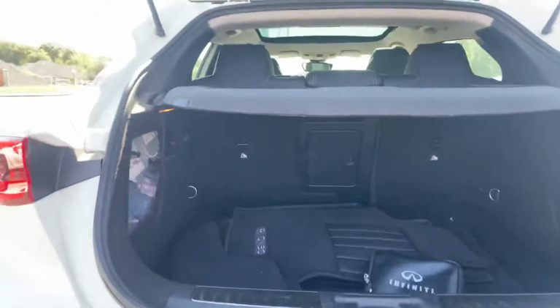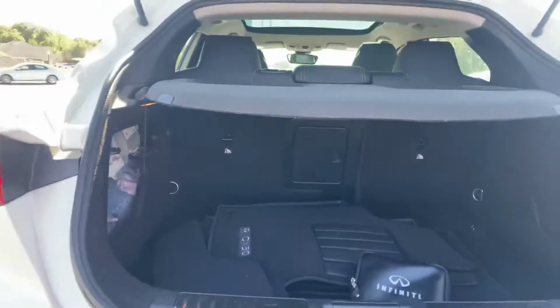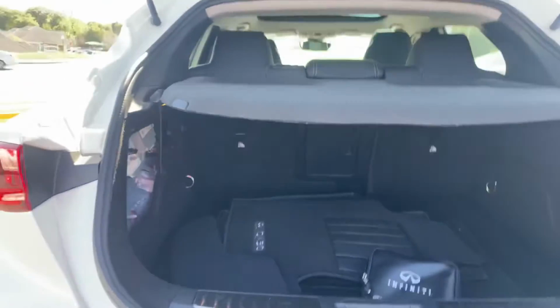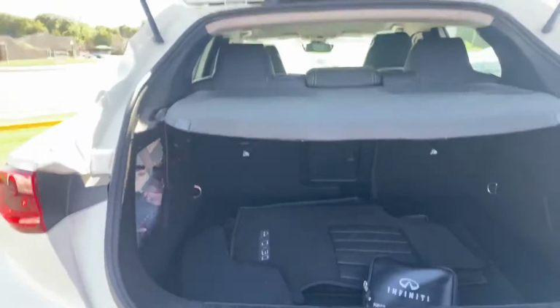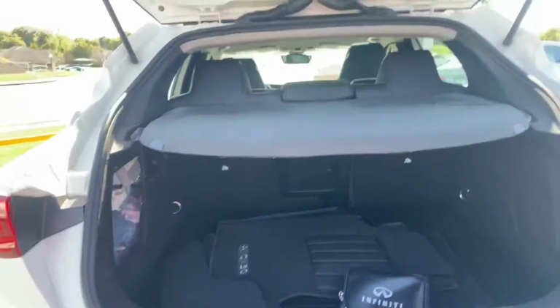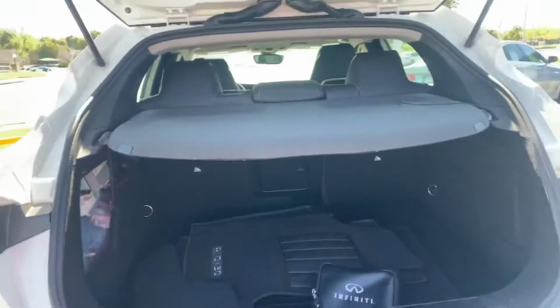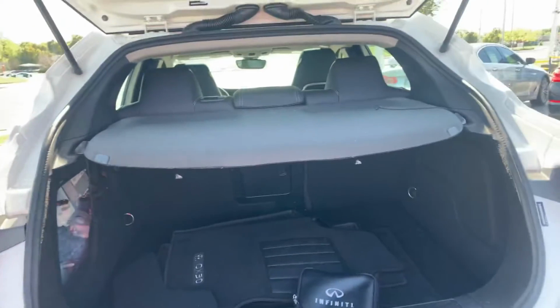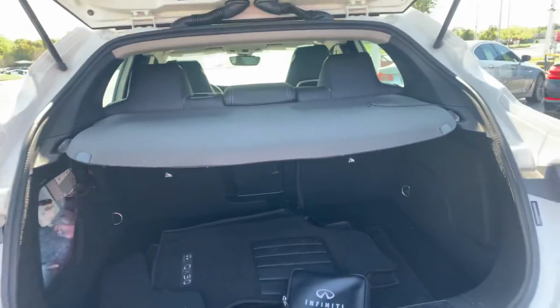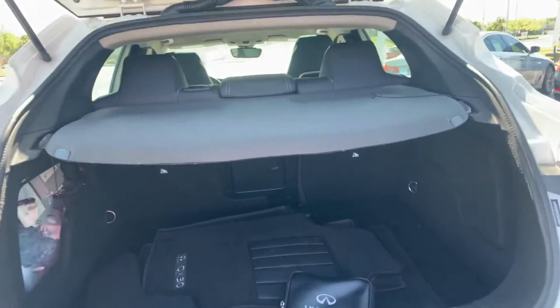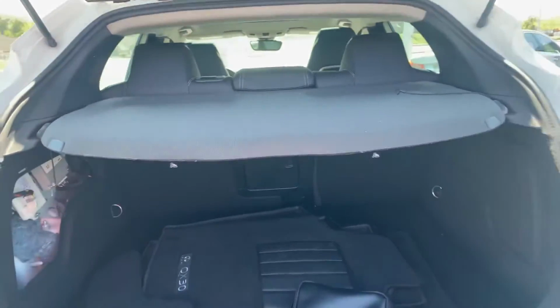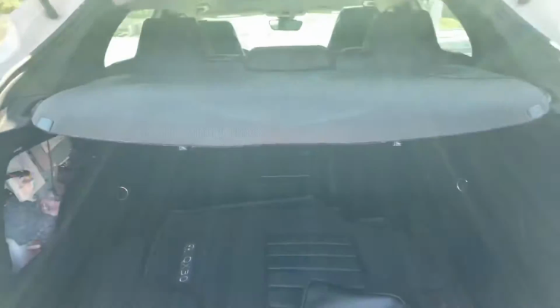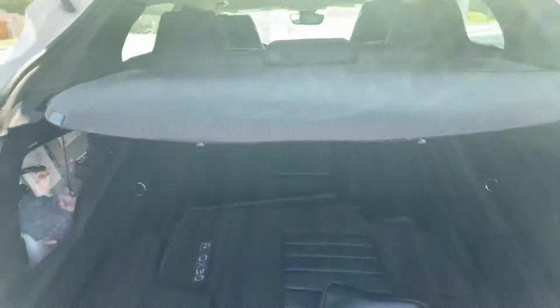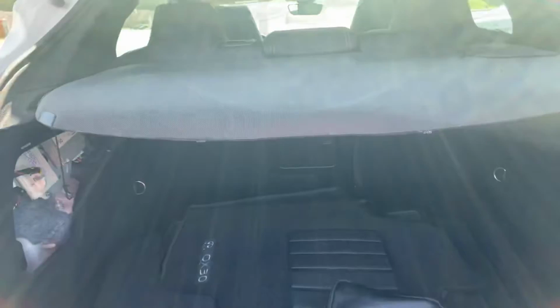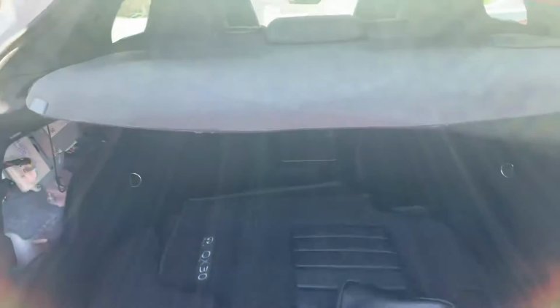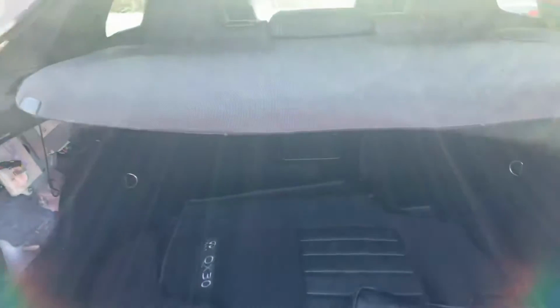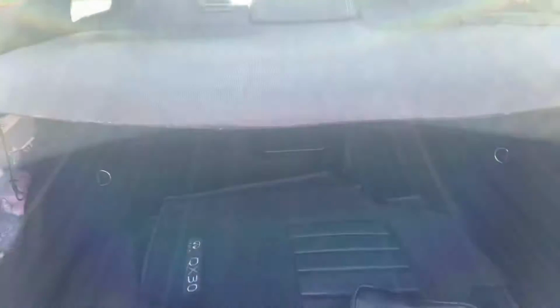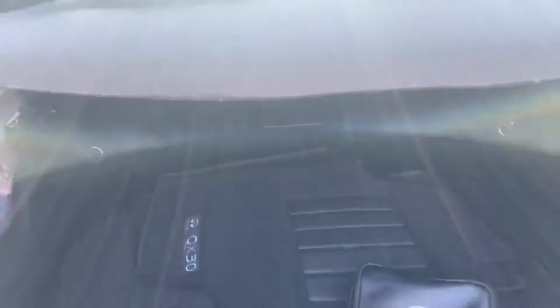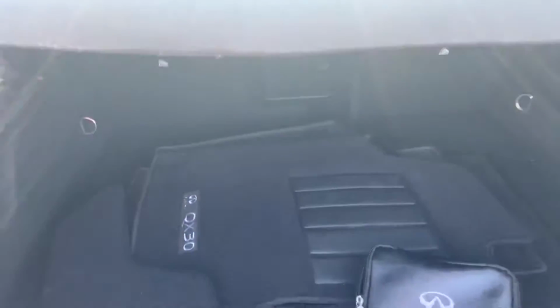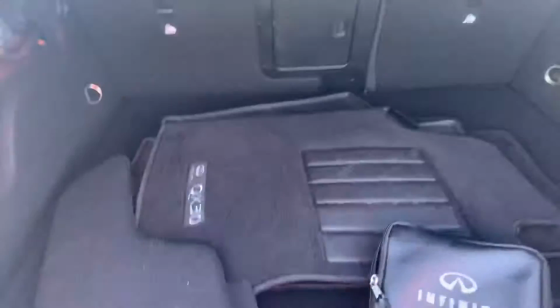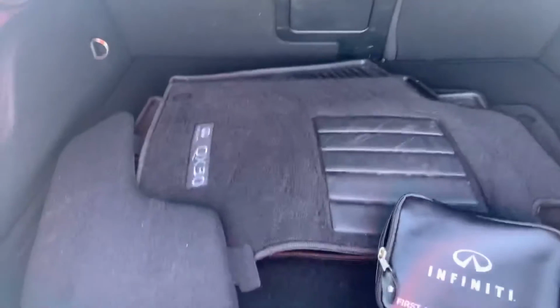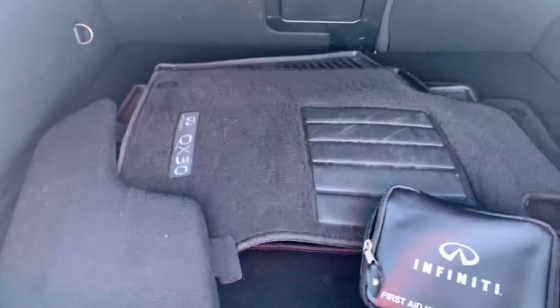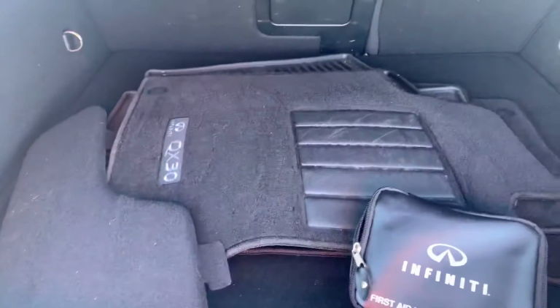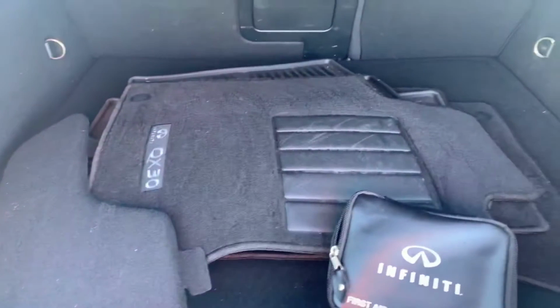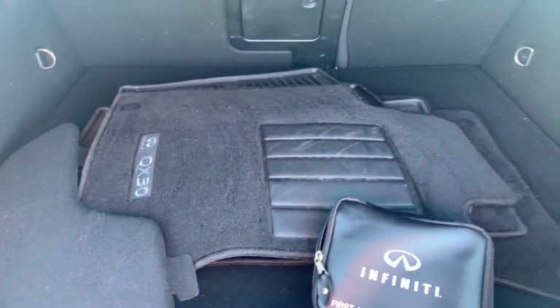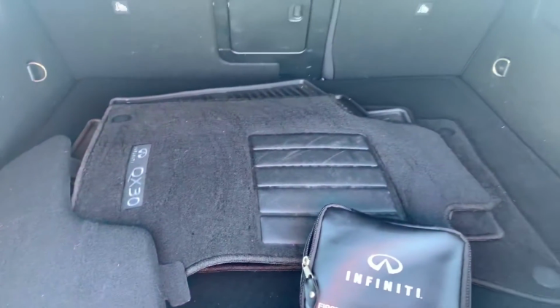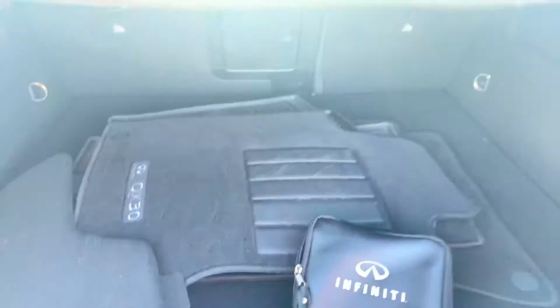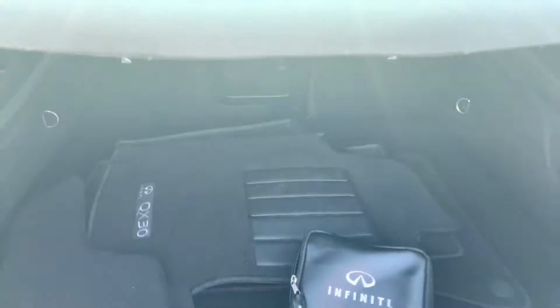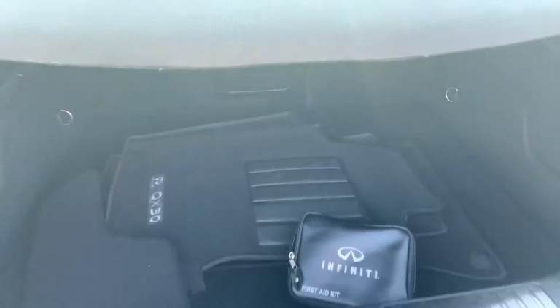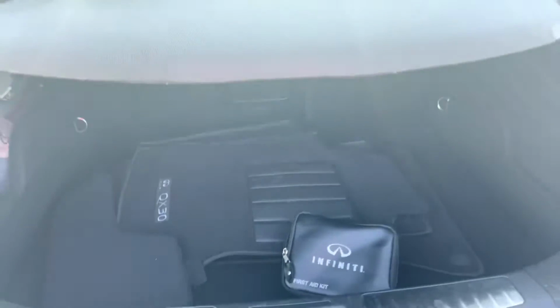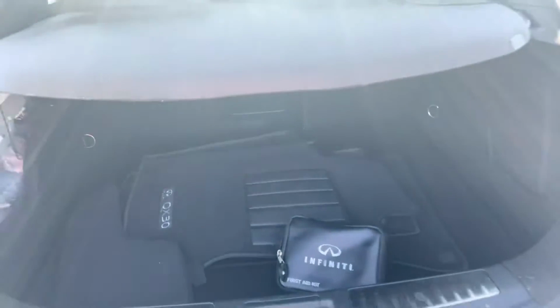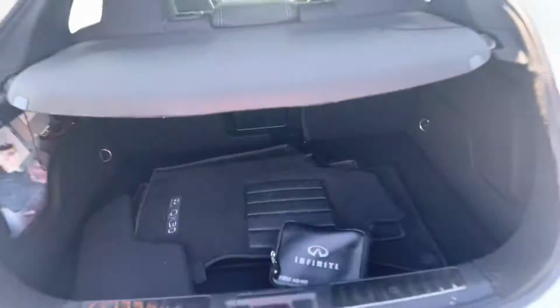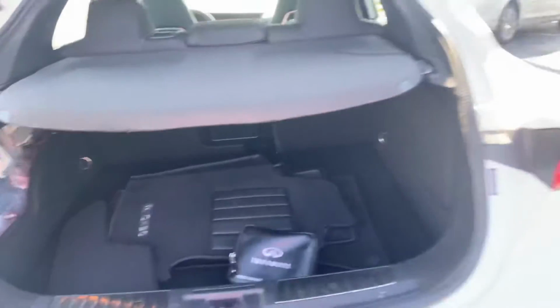It's got a pretty deep trunk area there. It does have its original floor mats and everything. It's really awesome to have.